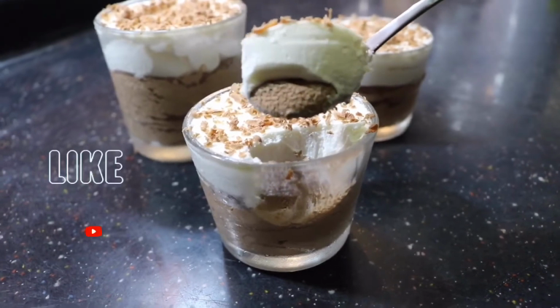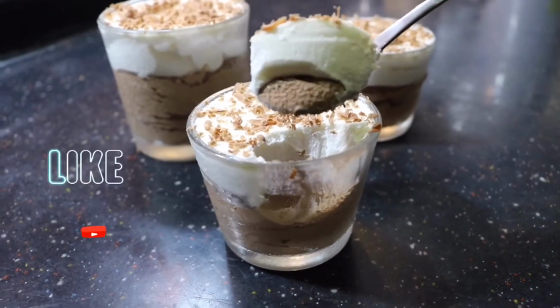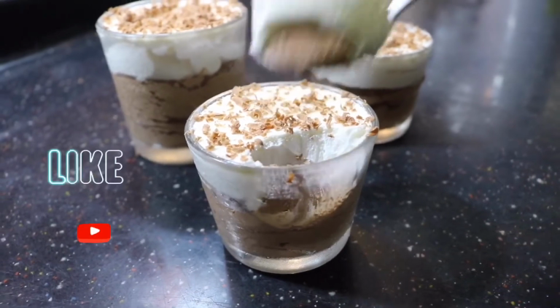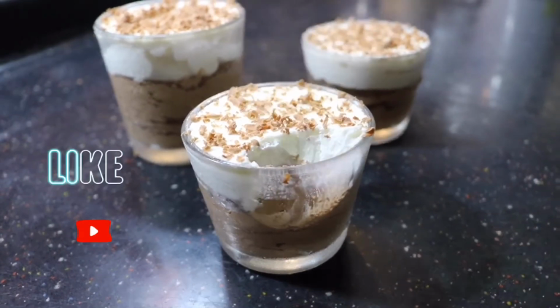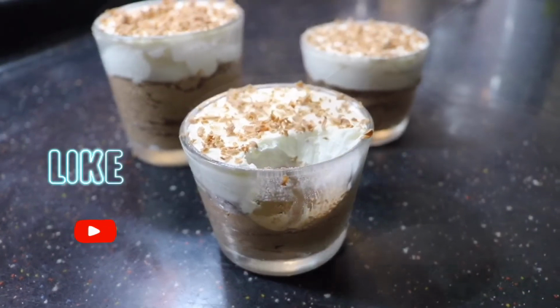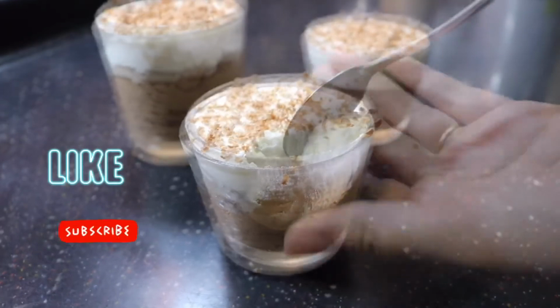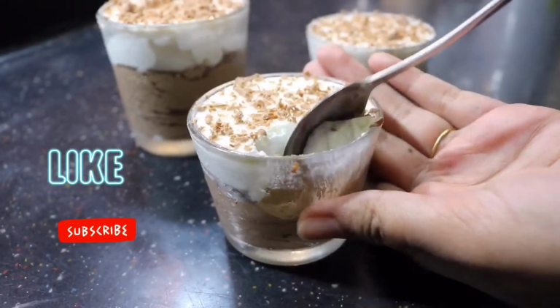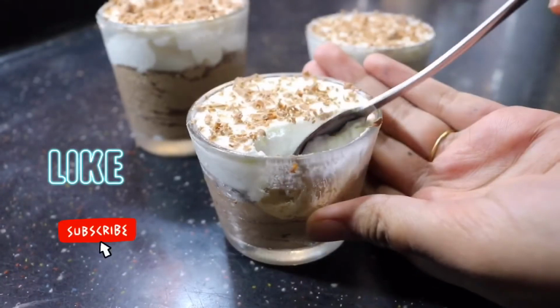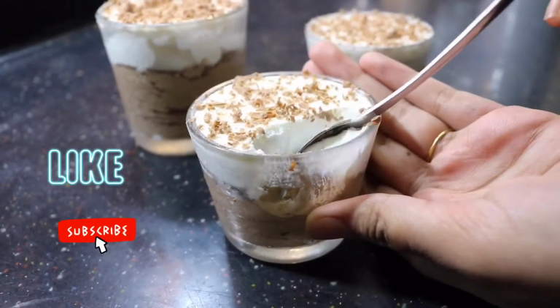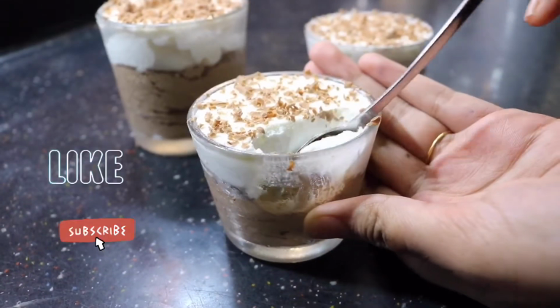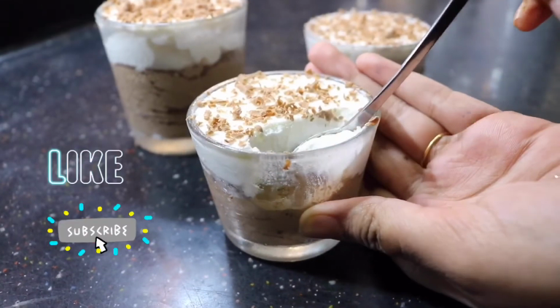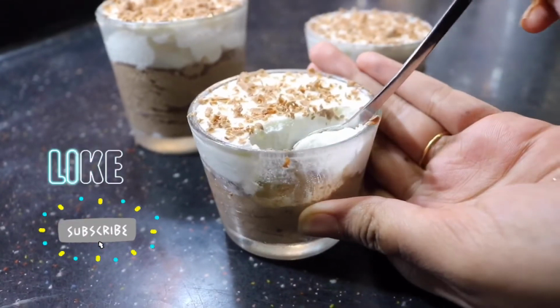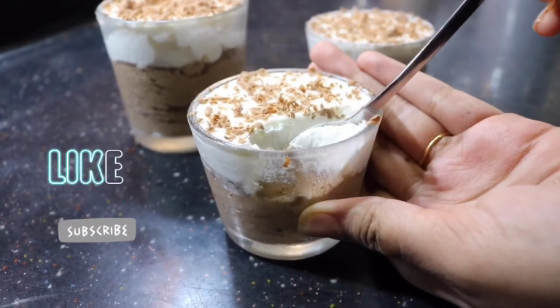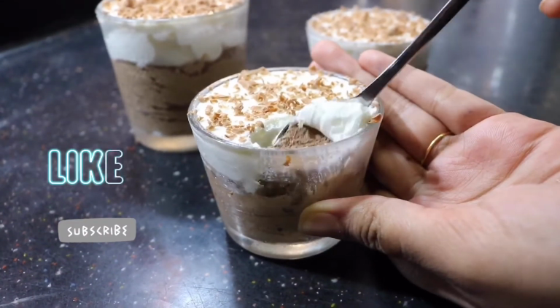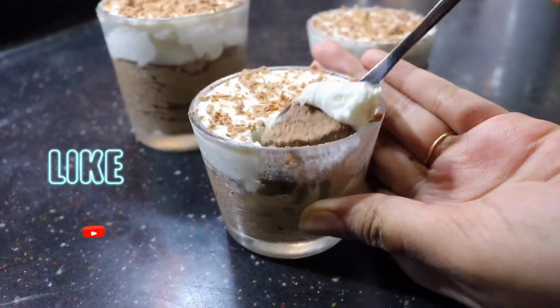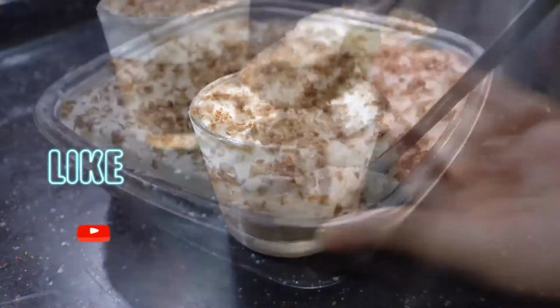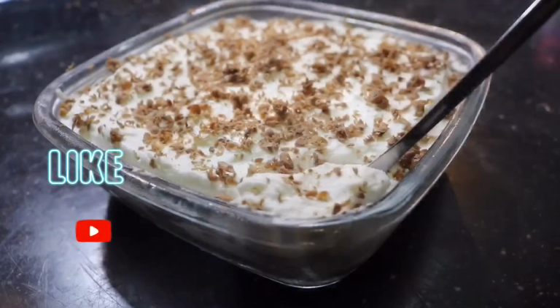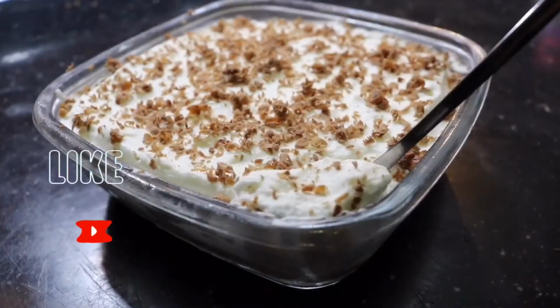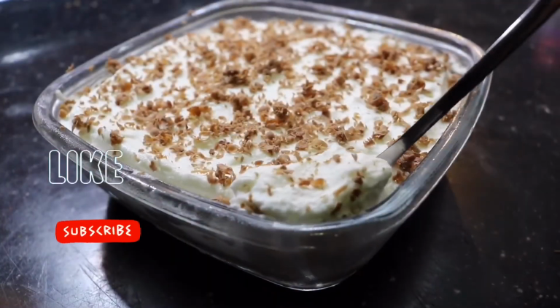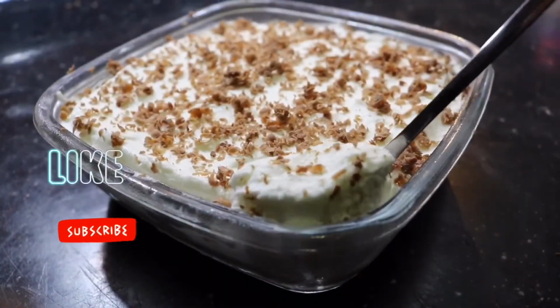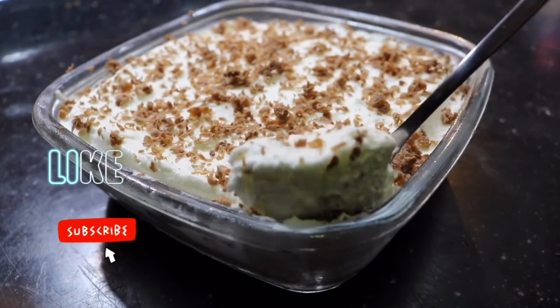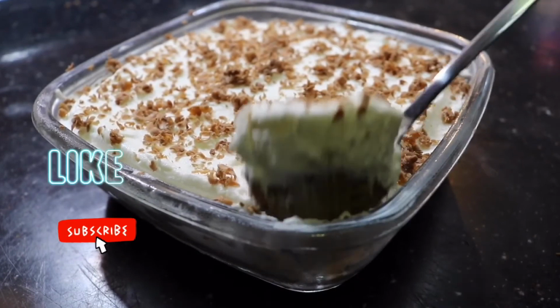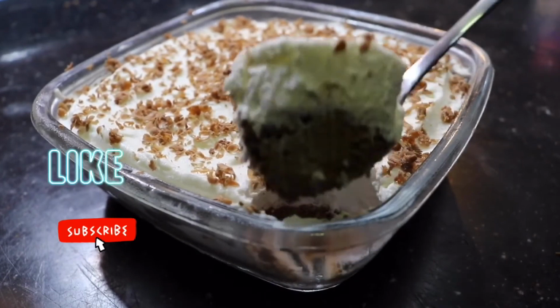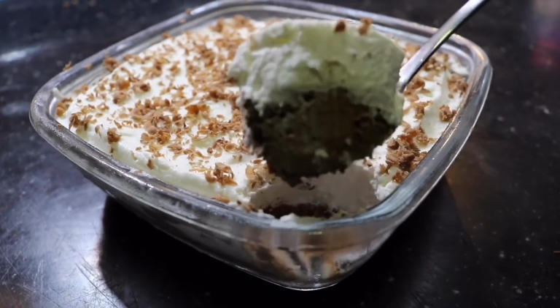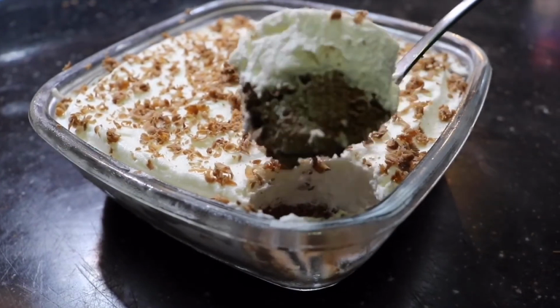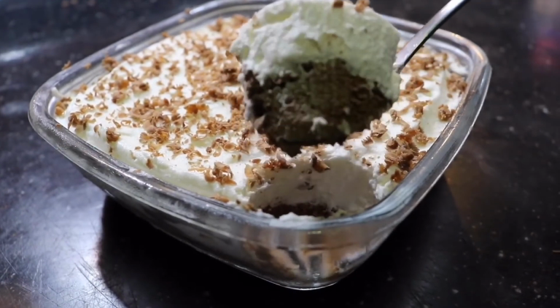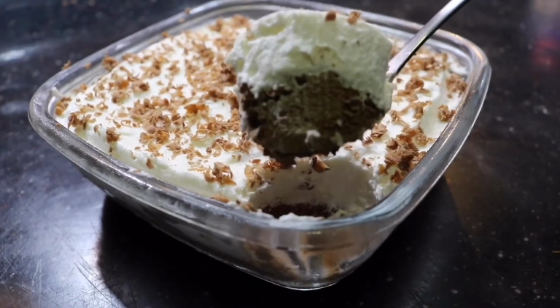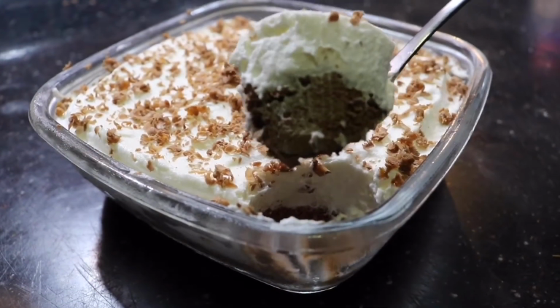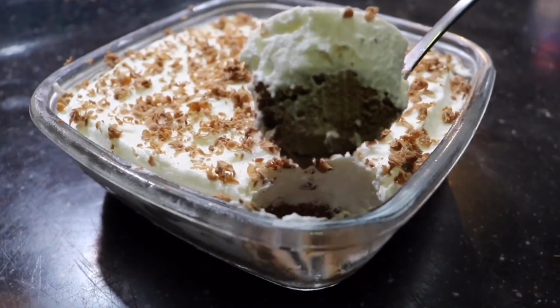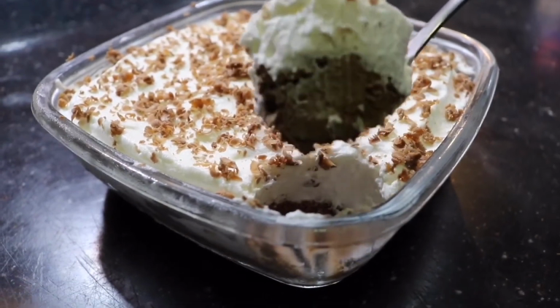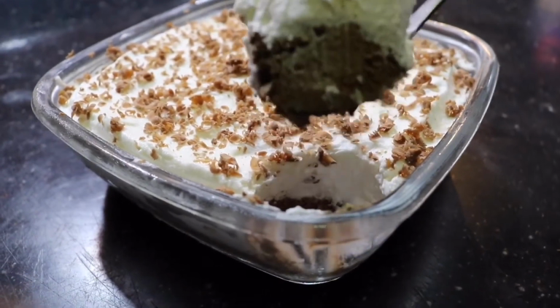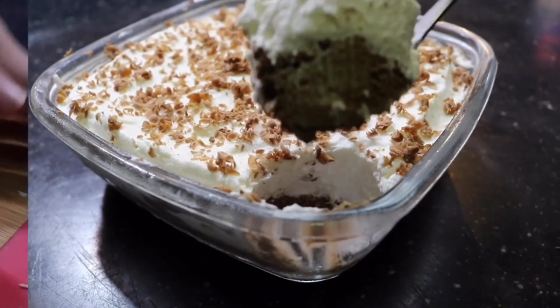Just three ingredients and we can make it. All you need is white chocolate, dark chocolate, and whipping cream. So without any further ado, let's get on to making it.